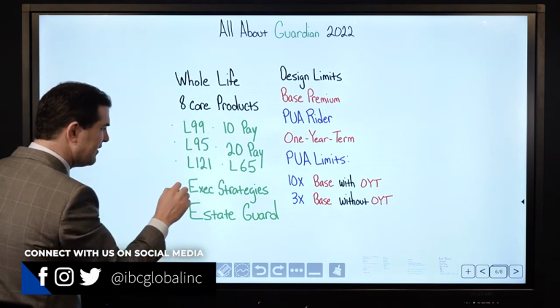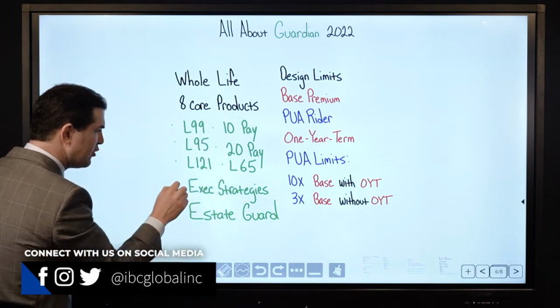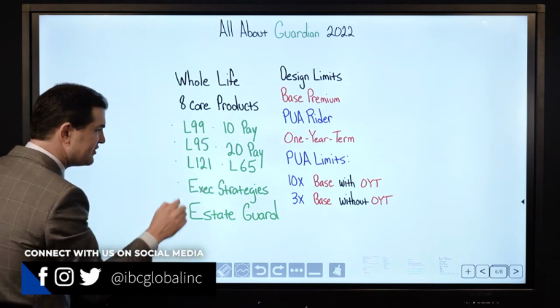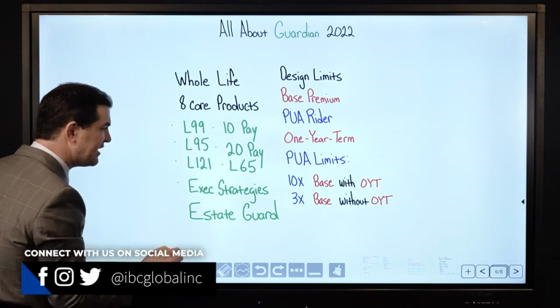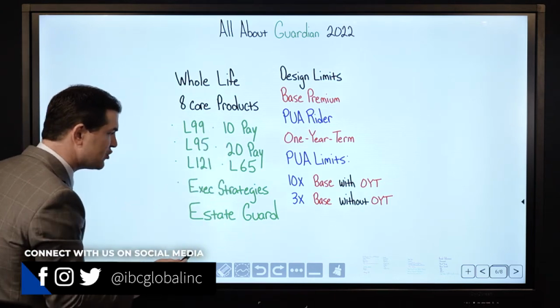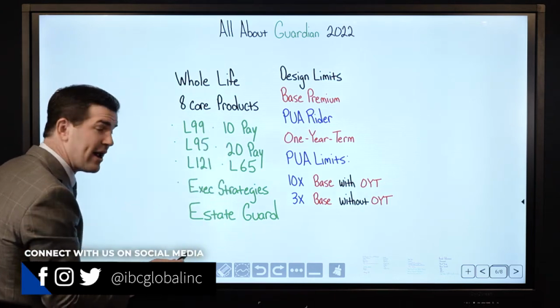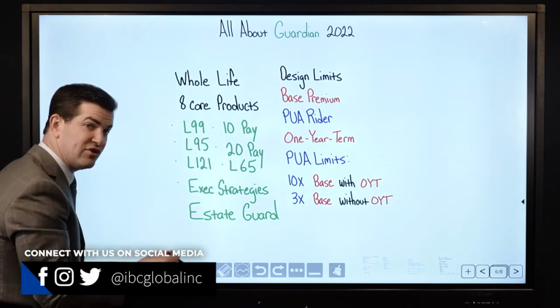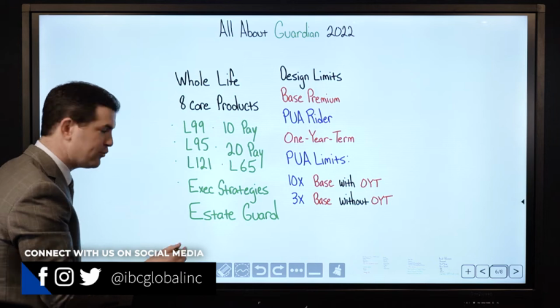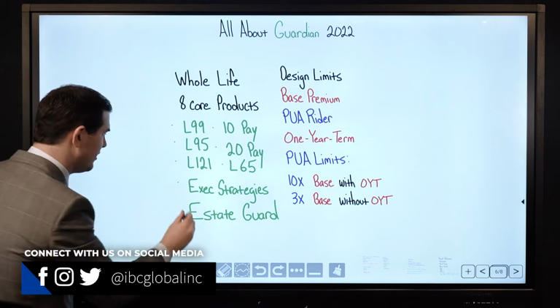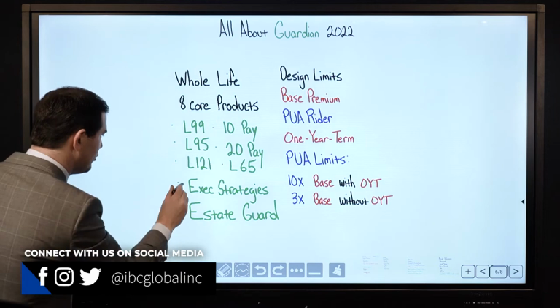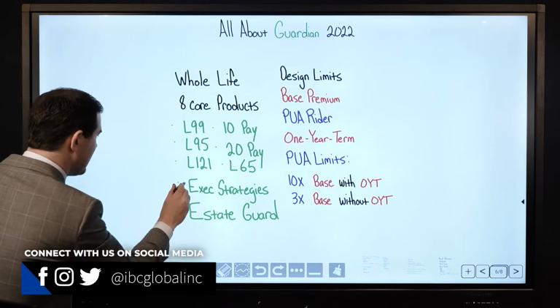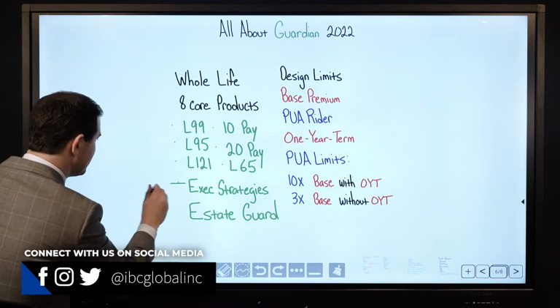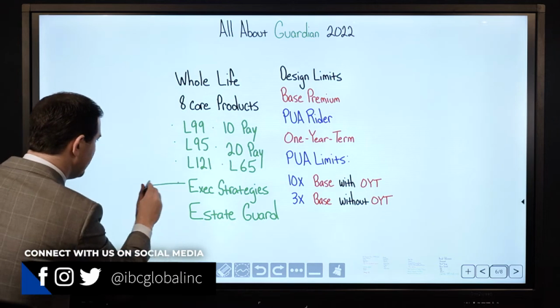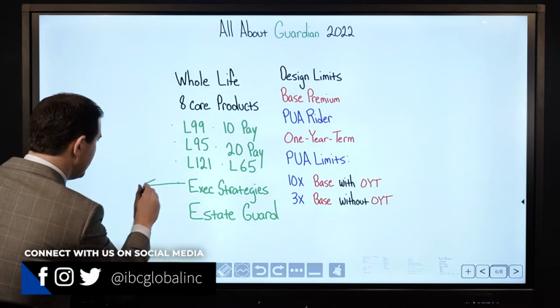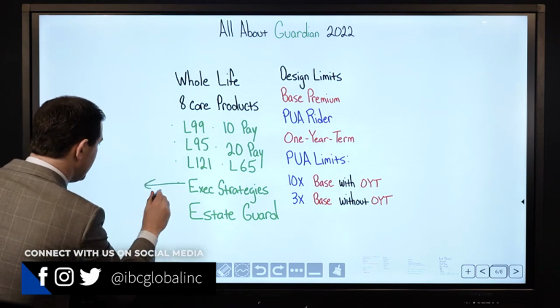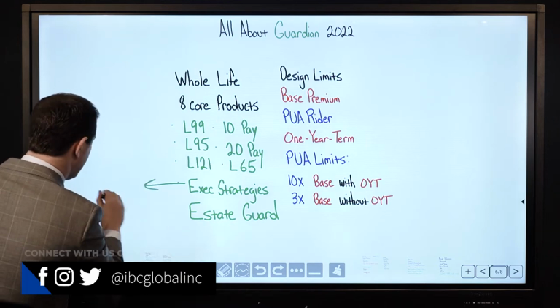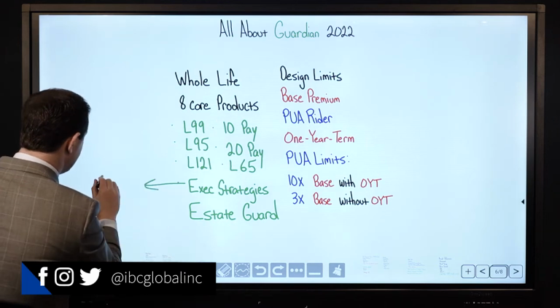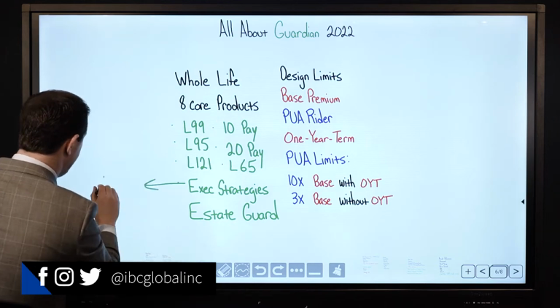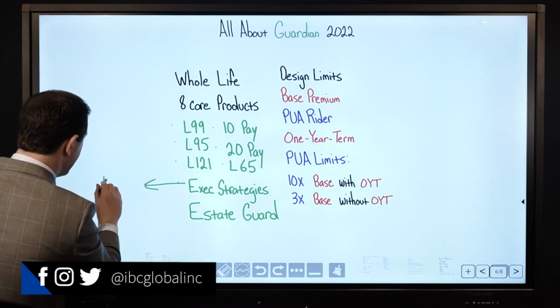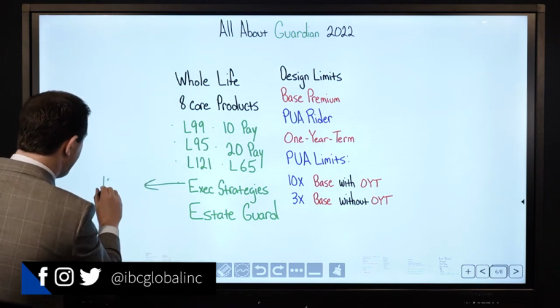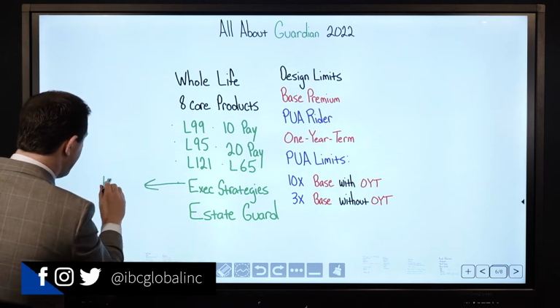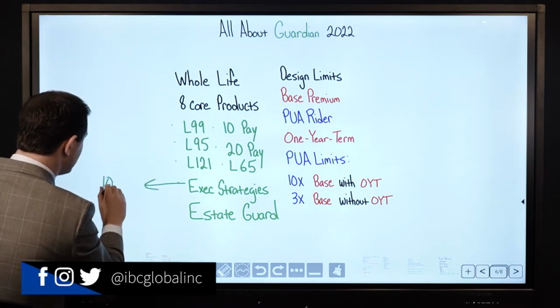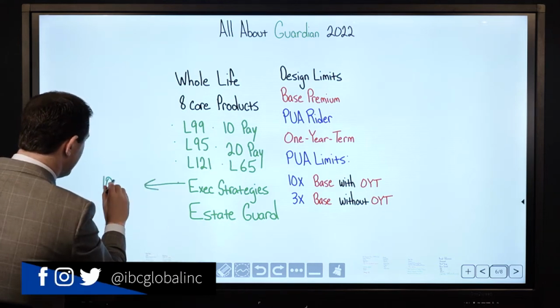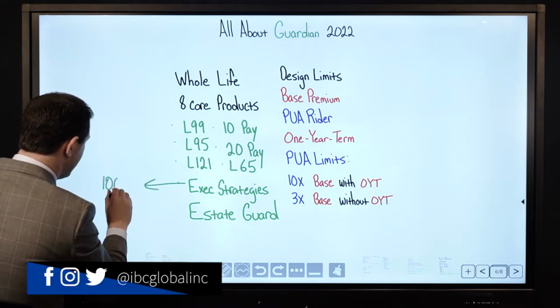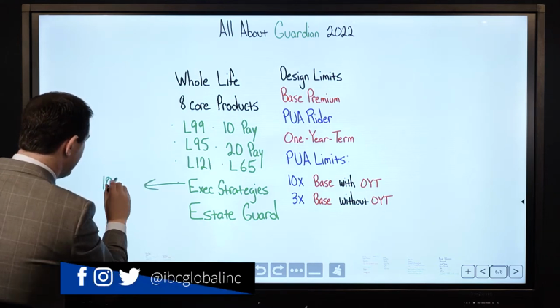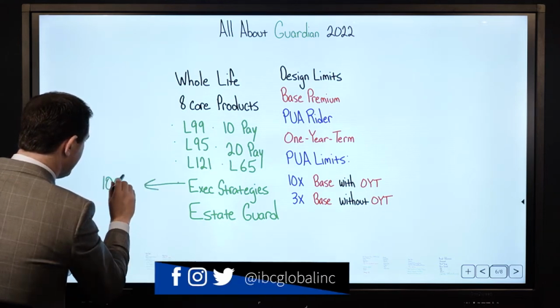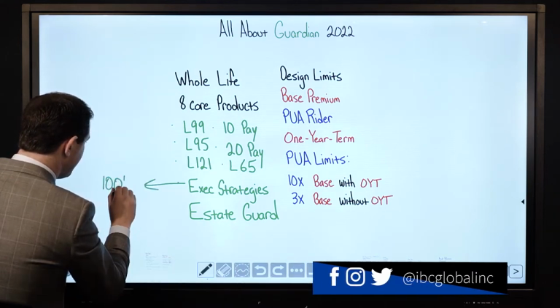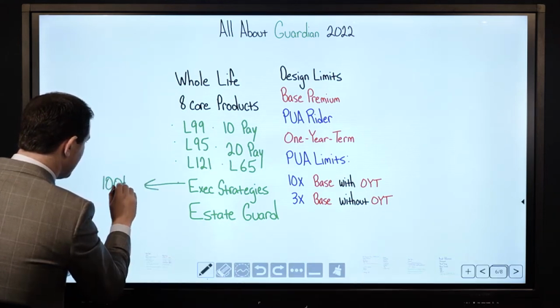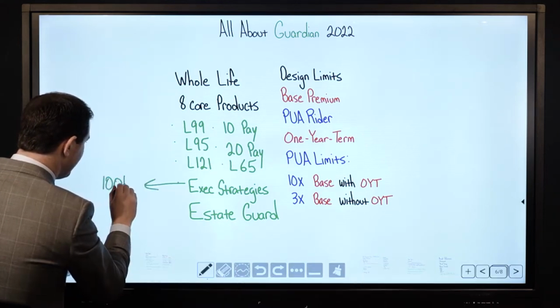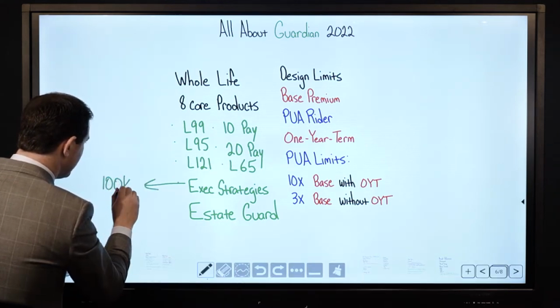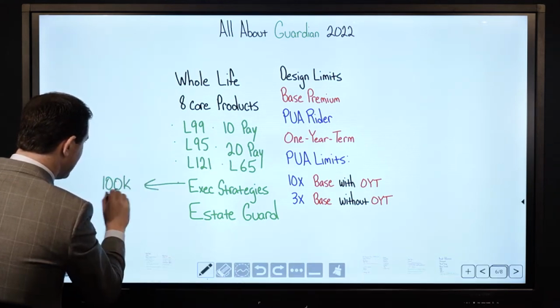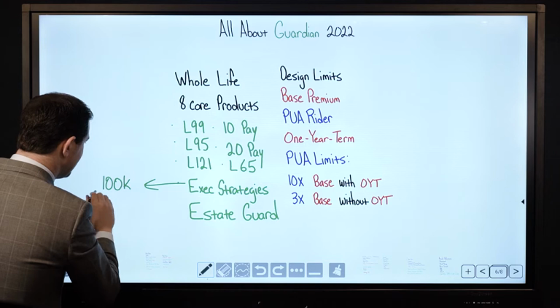Then their Executive Strategies product, which actually has a minimum base premium of $100,000.